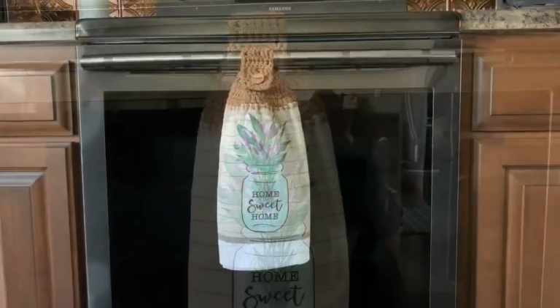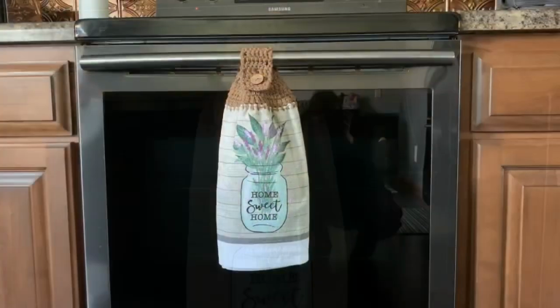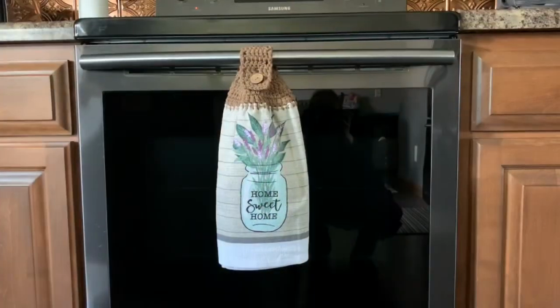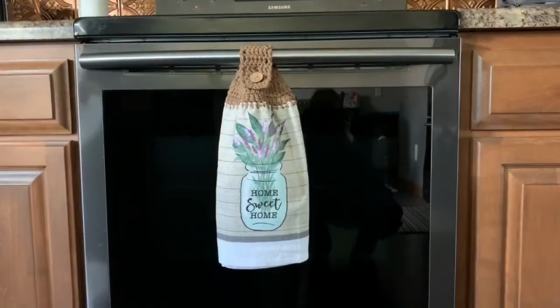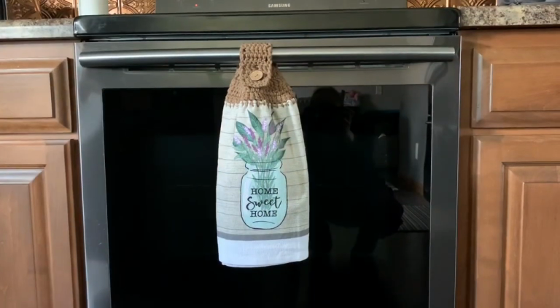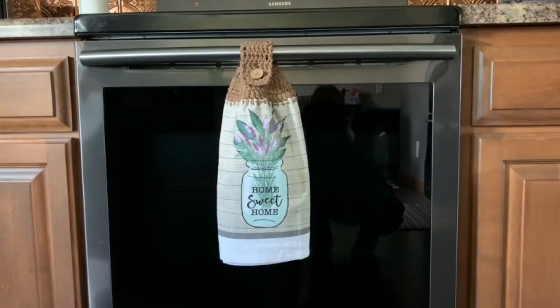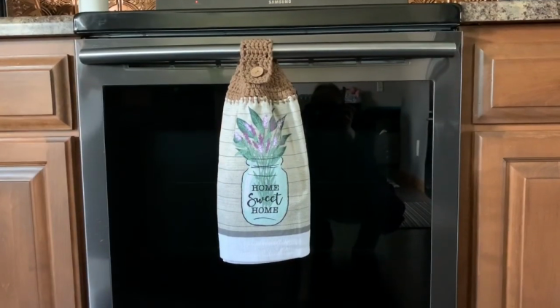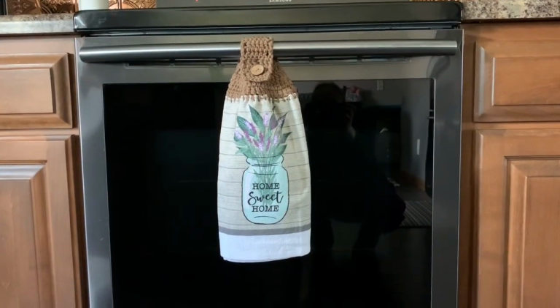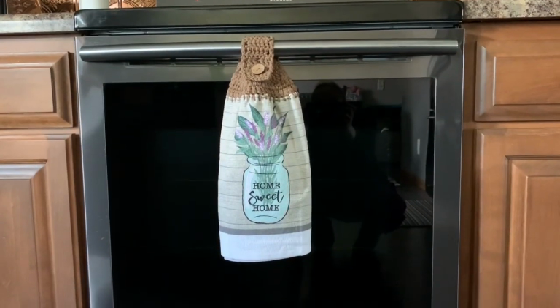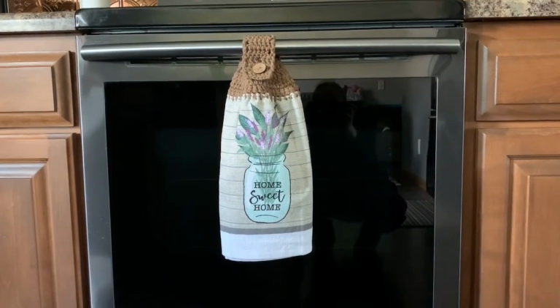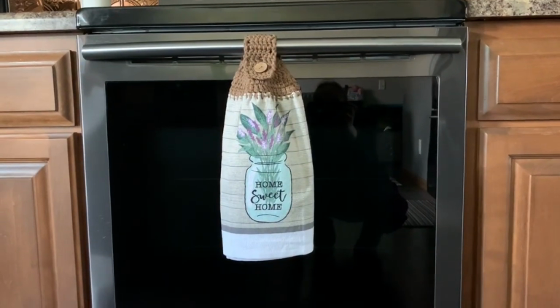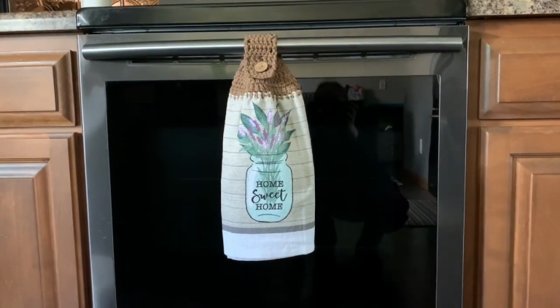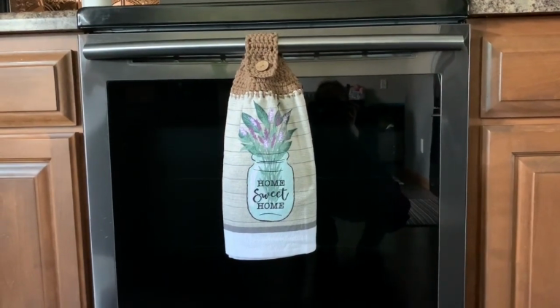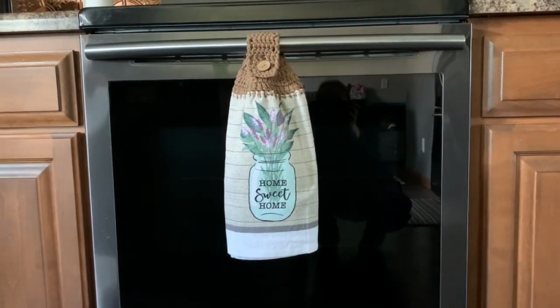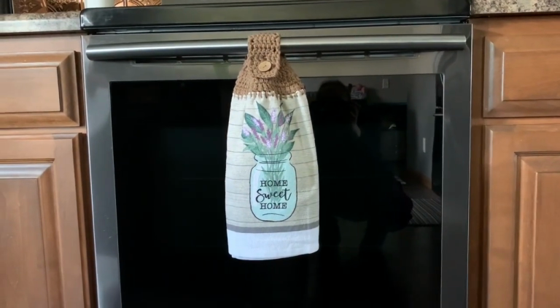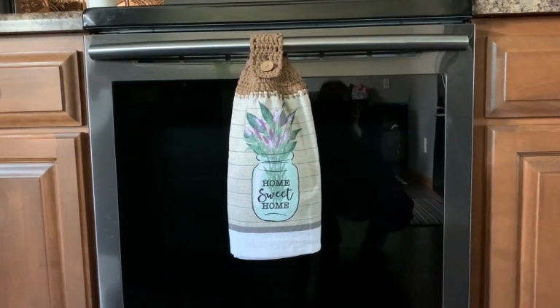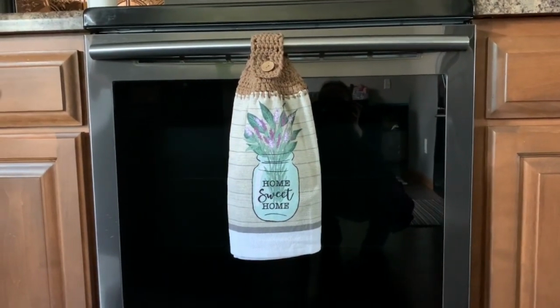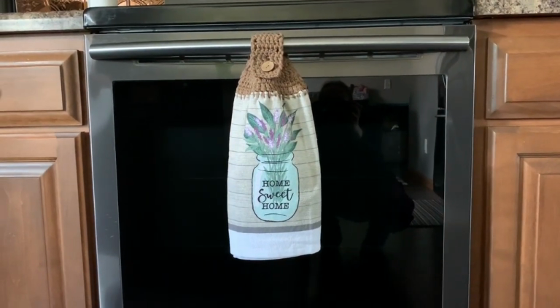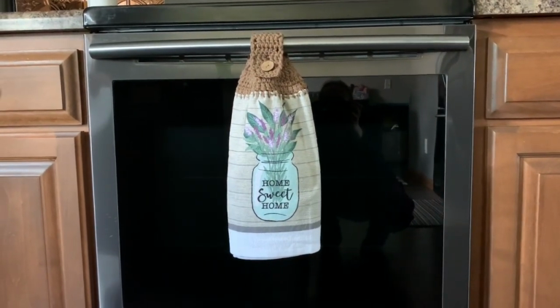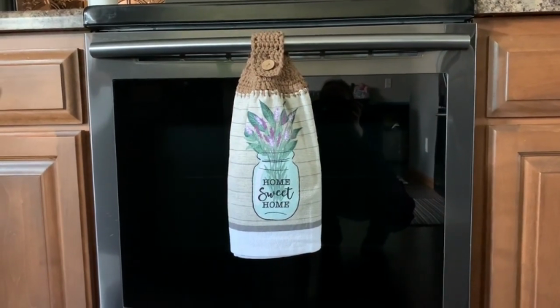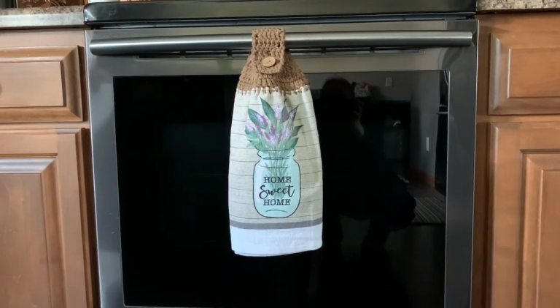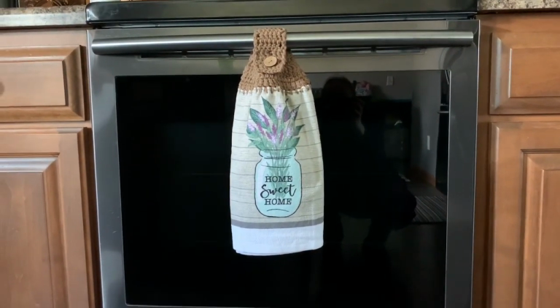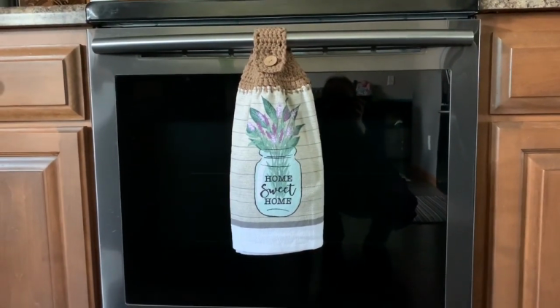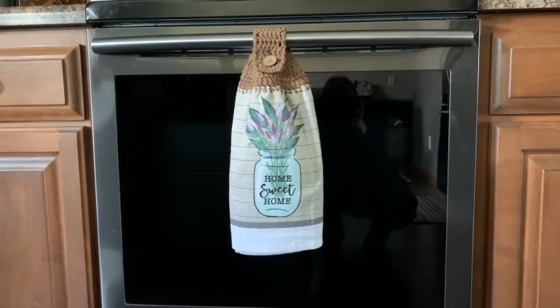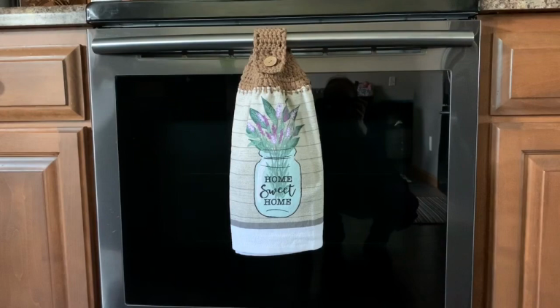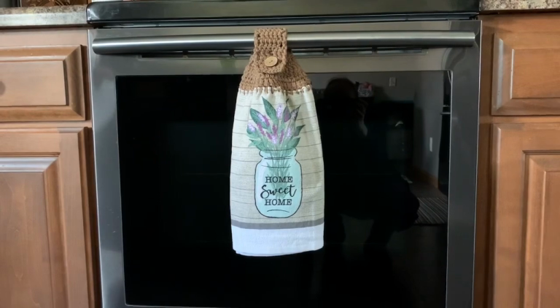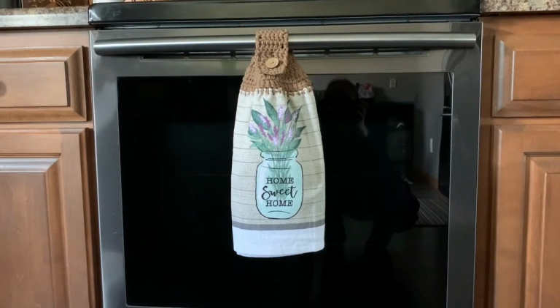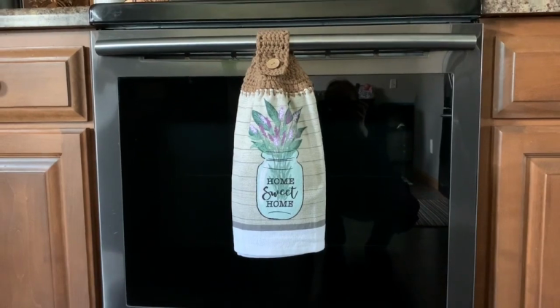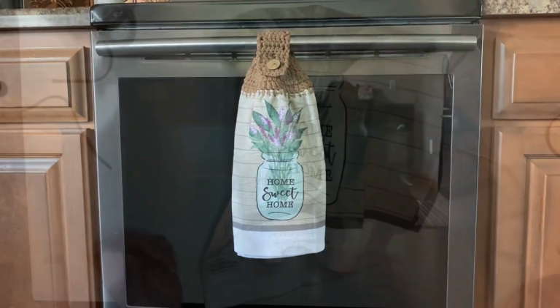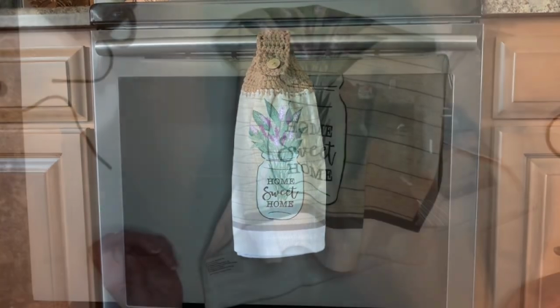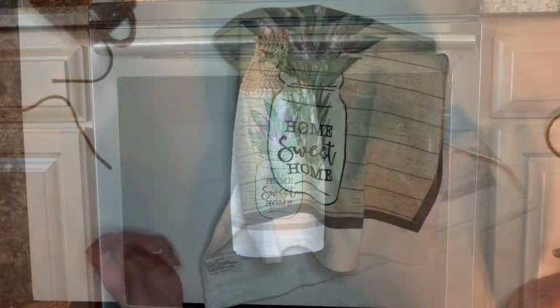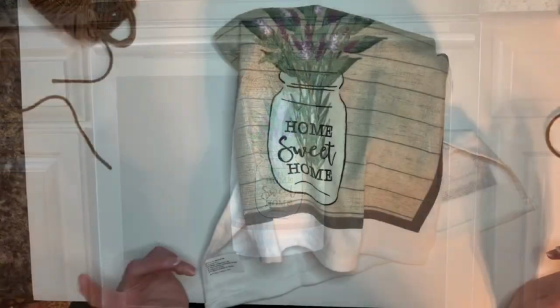Hi everybody, it's Christina from Christina's Crafts and I am going to show you how to make this hanging towel. Let's get started.